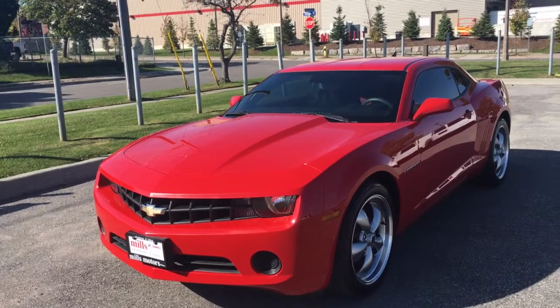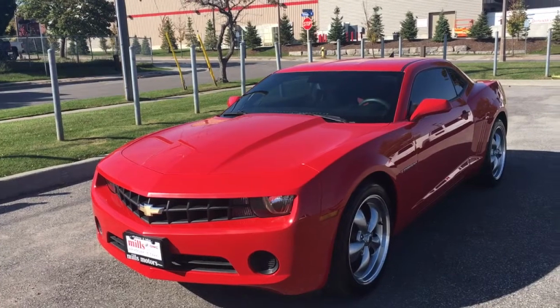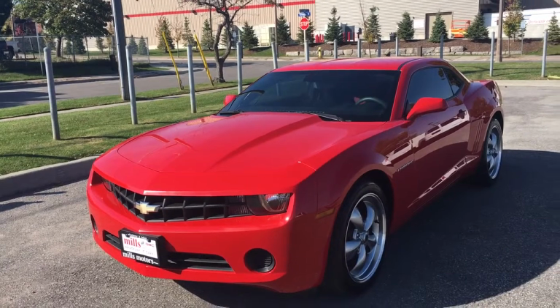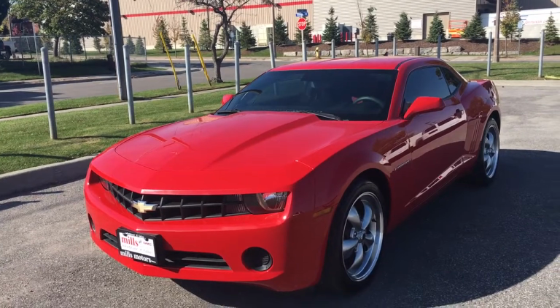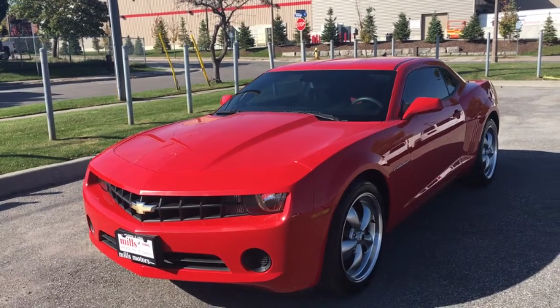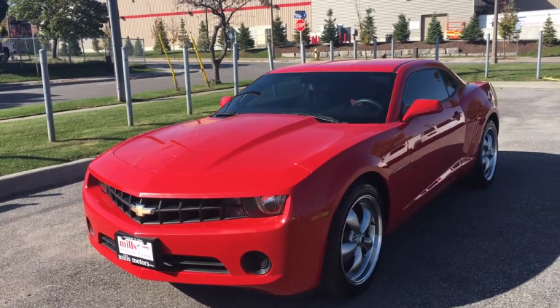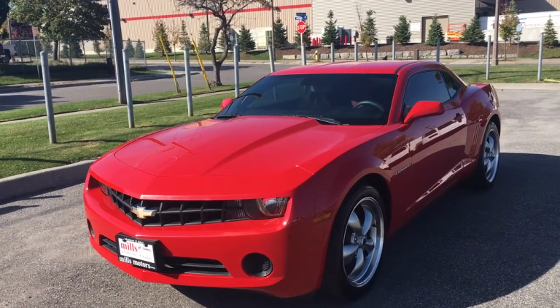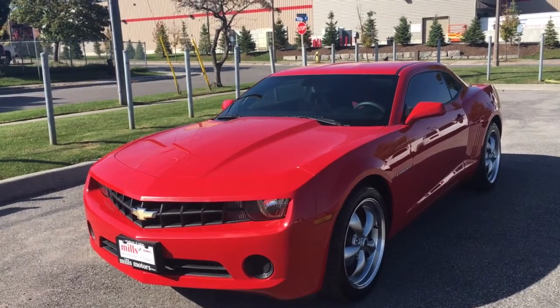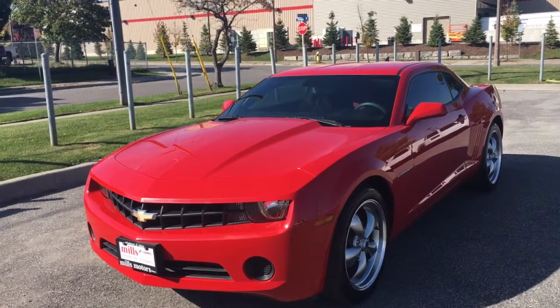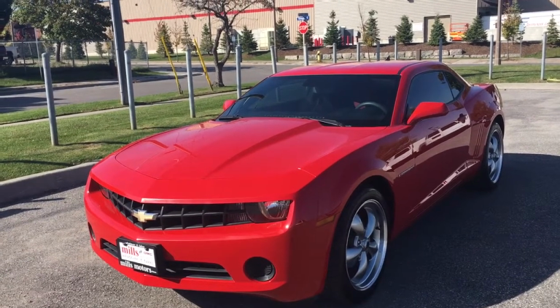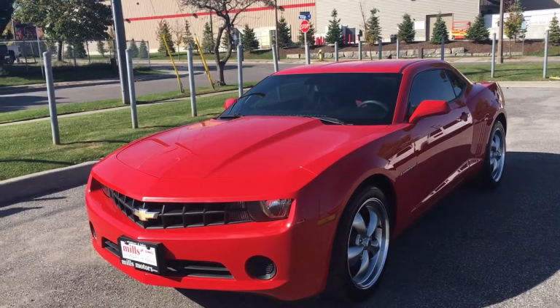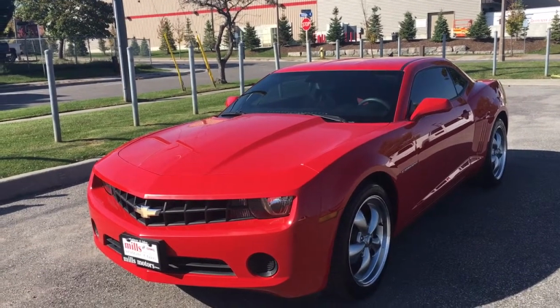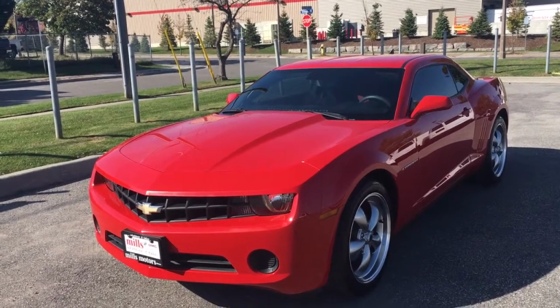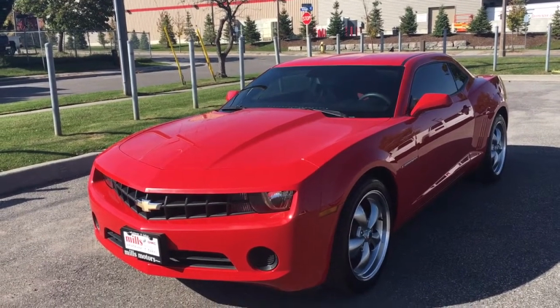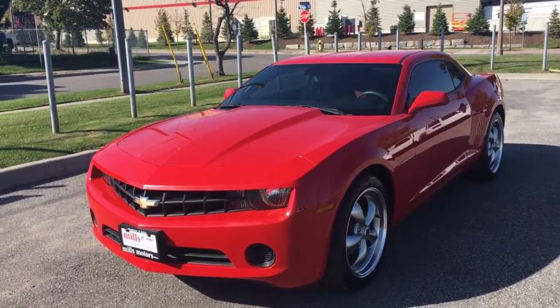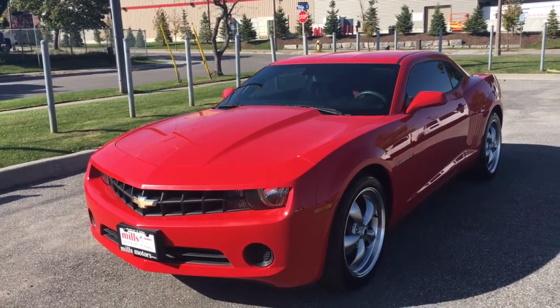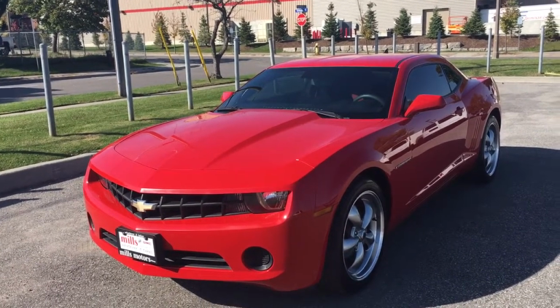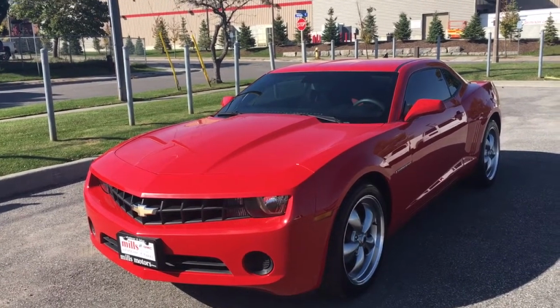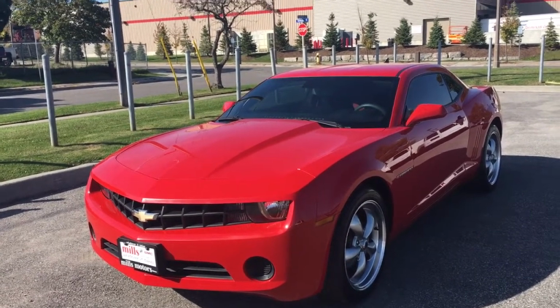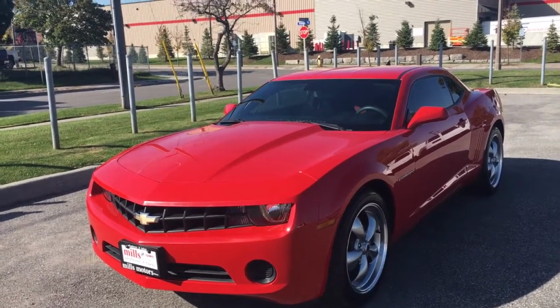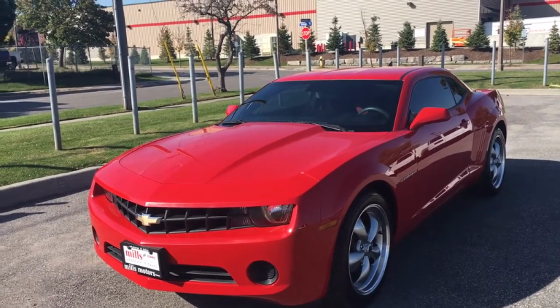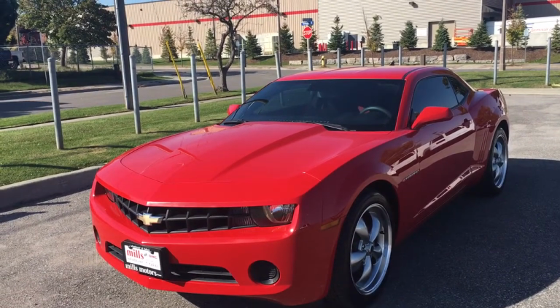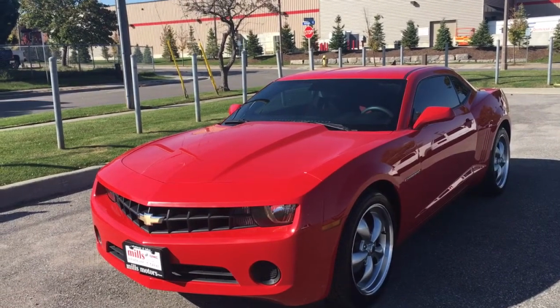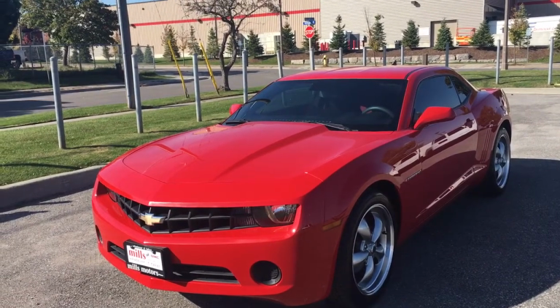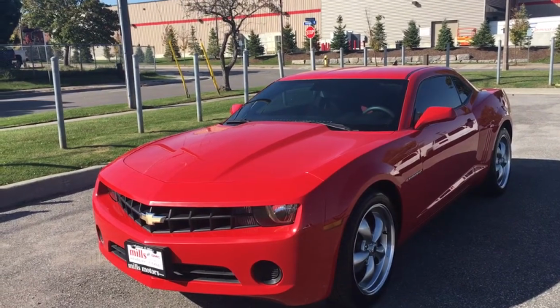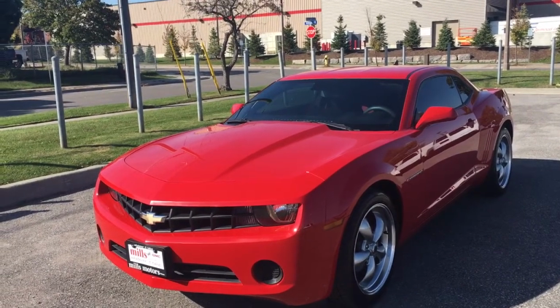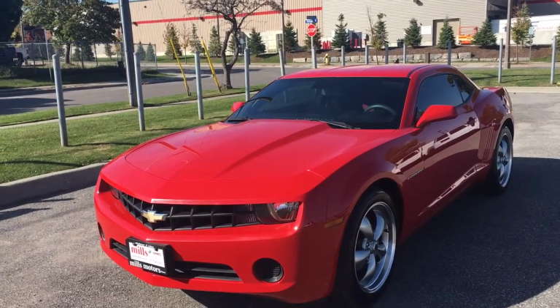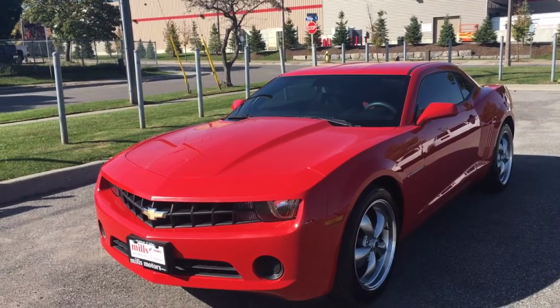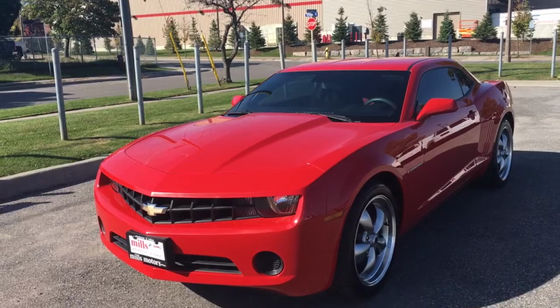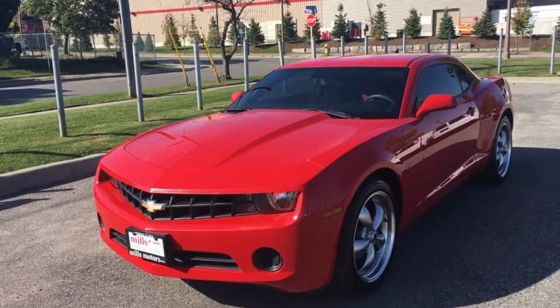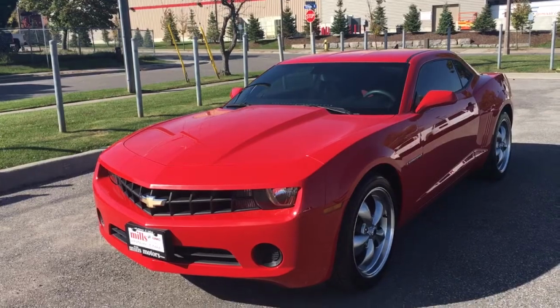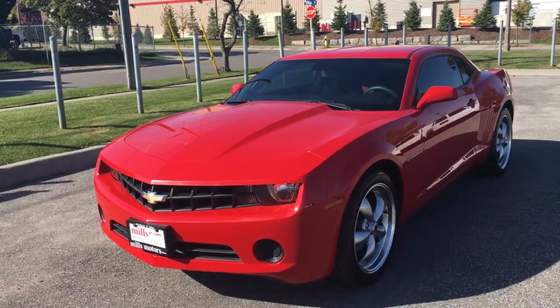As you can see guys, this vehicle is absolutely gorgeous, so we're going to take a closer look inside and all around the vehicle.